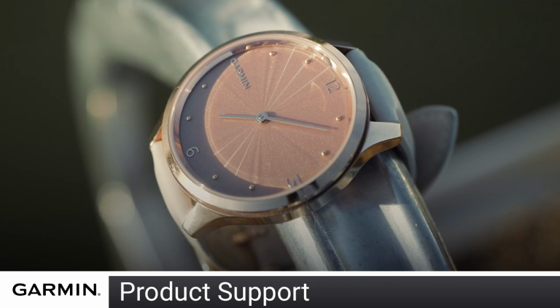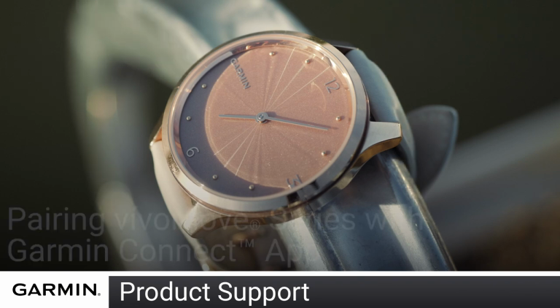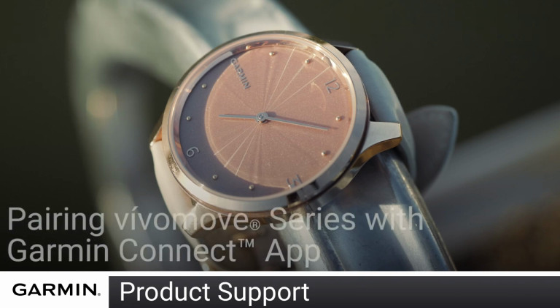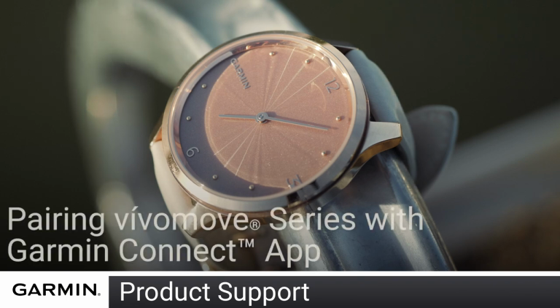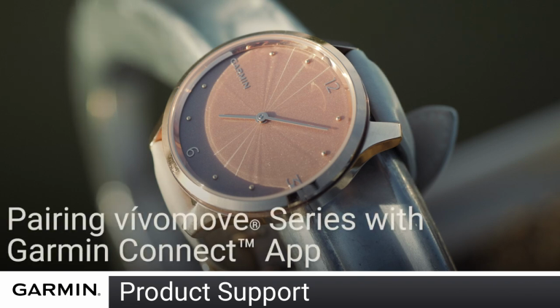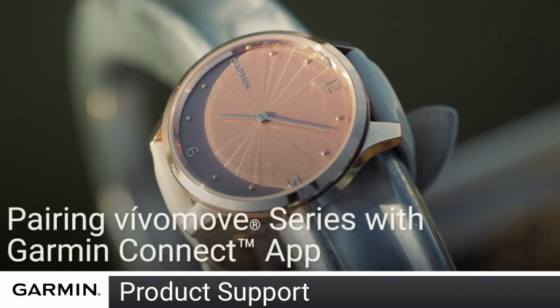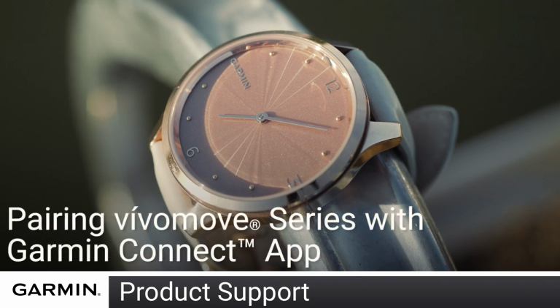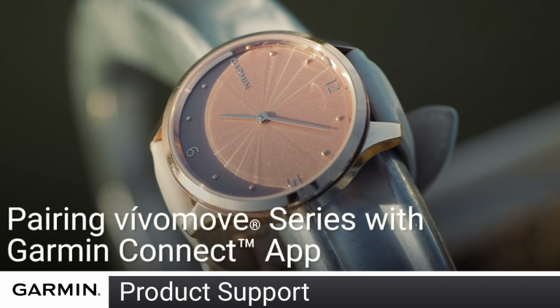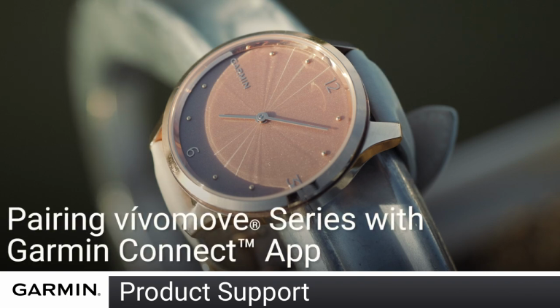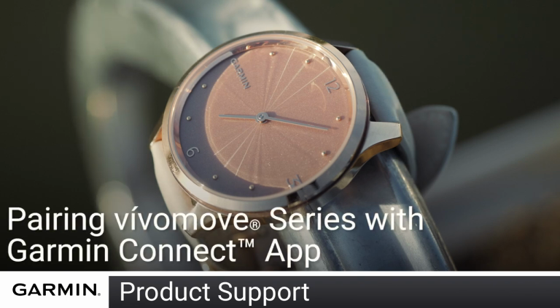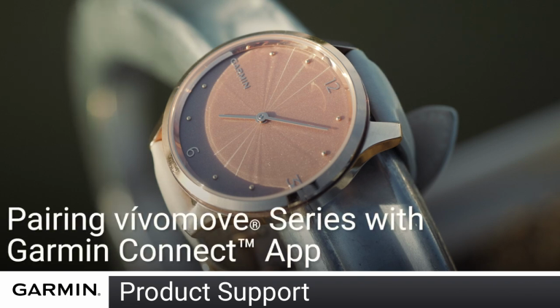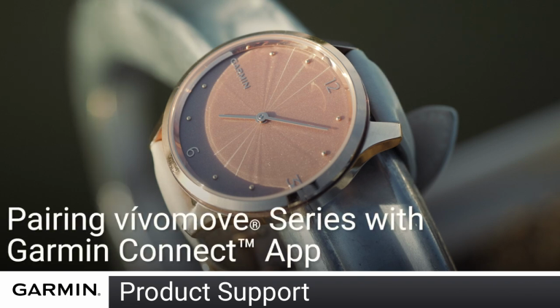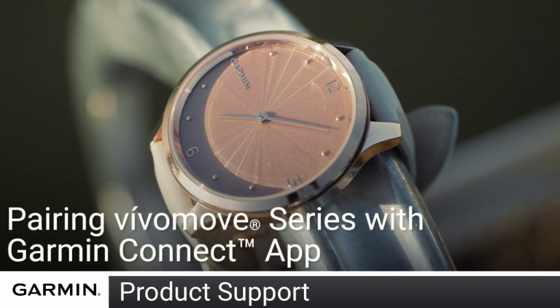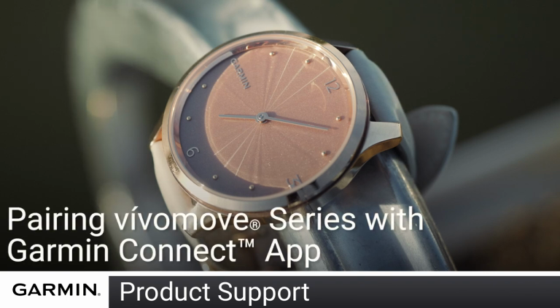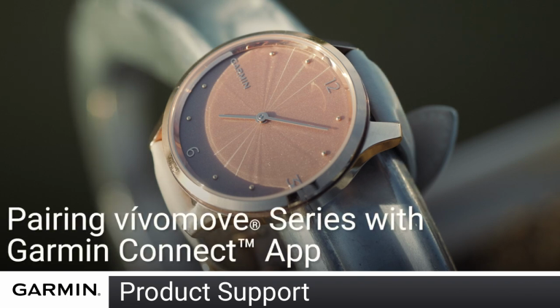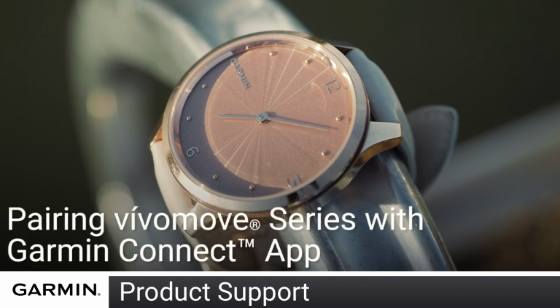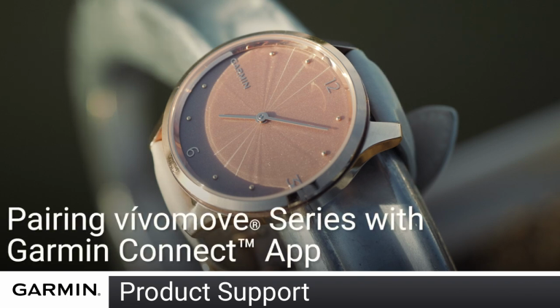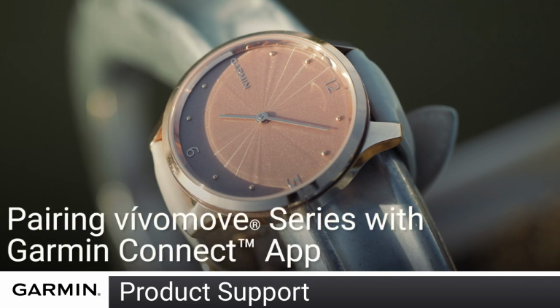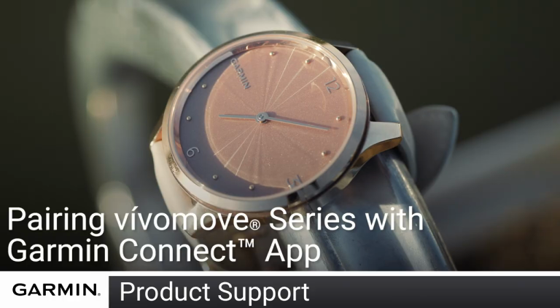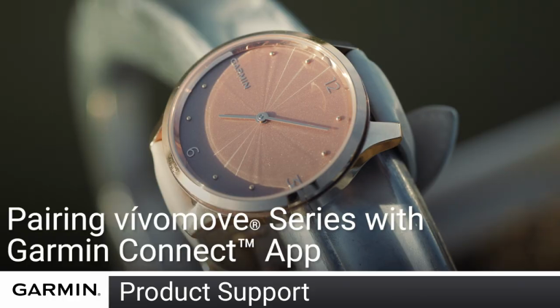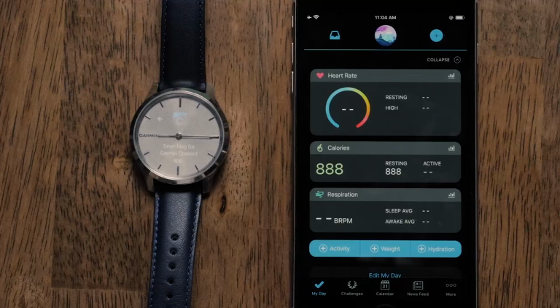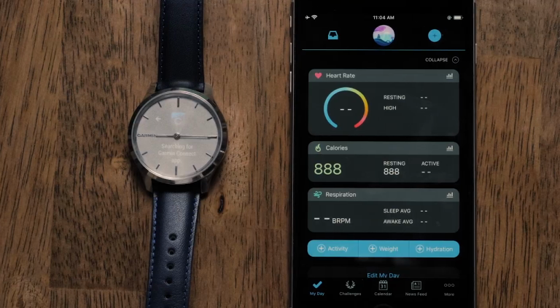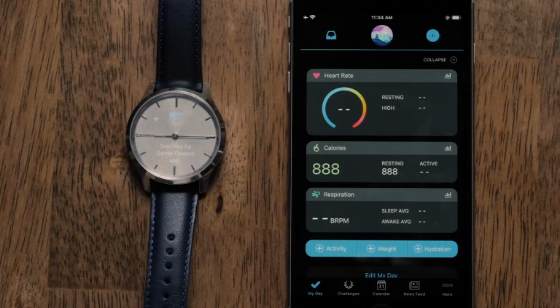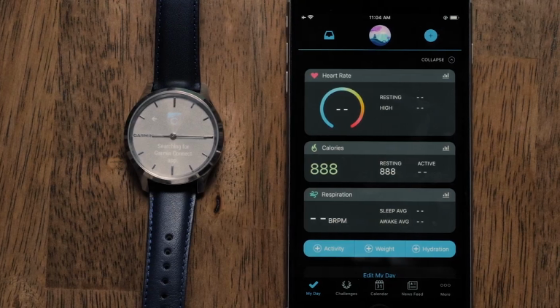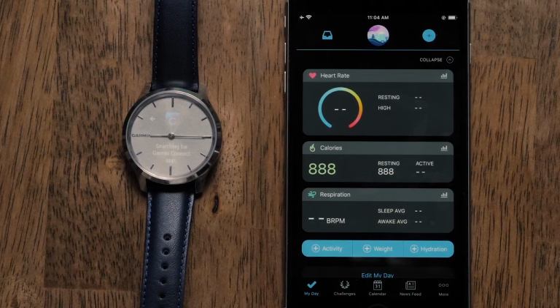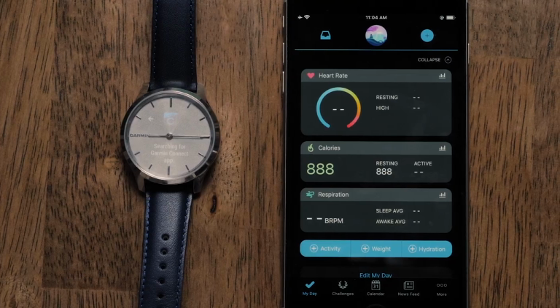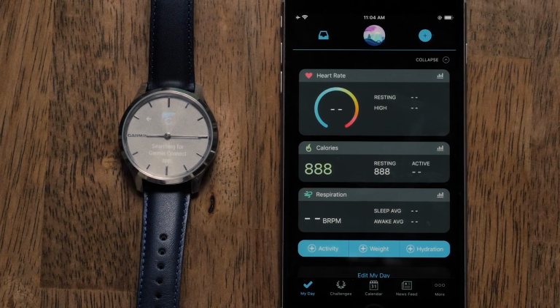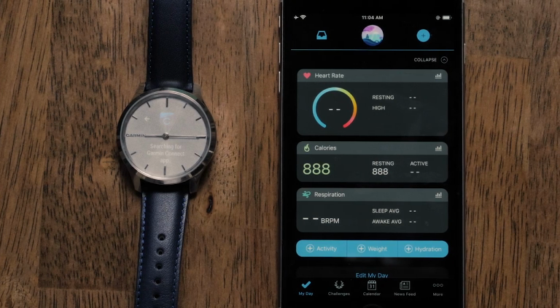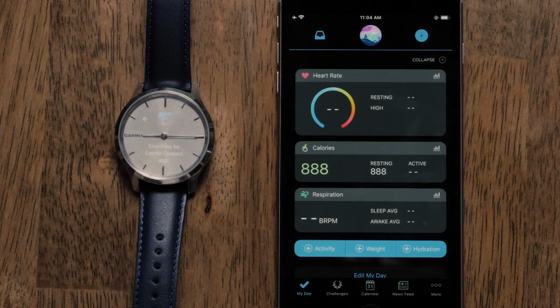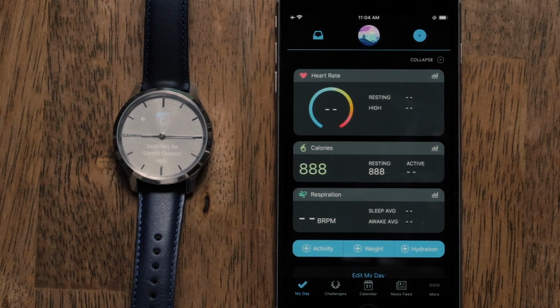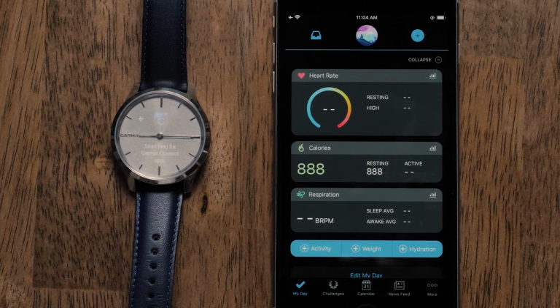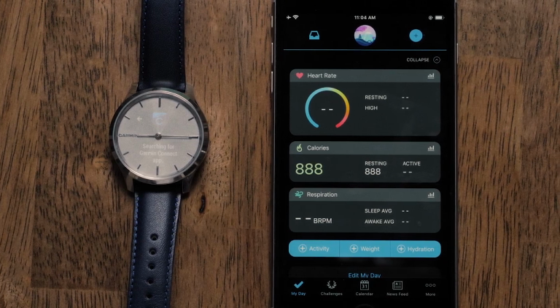Today, we will show you how to pair your Vivomove Series watch with the Garmin Connect app. For this video, you will need your watch and the Garmin Connect app.